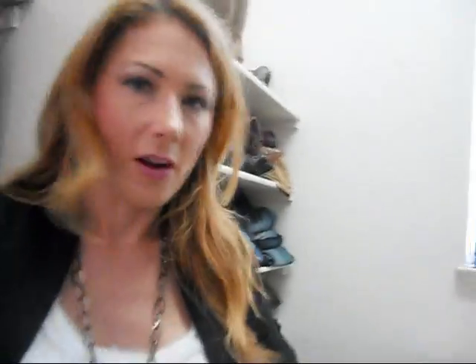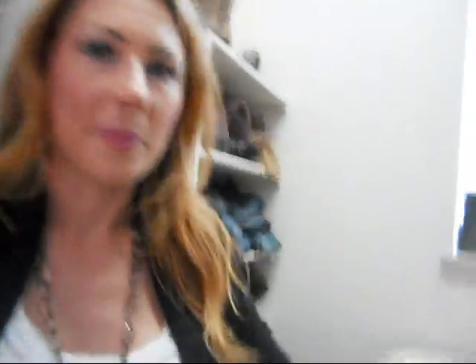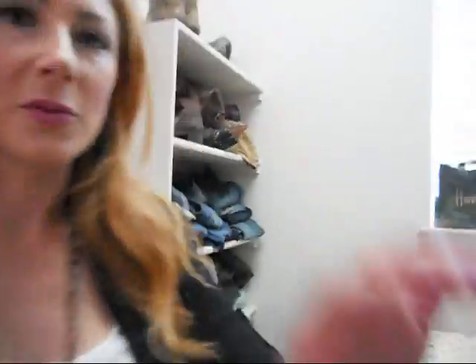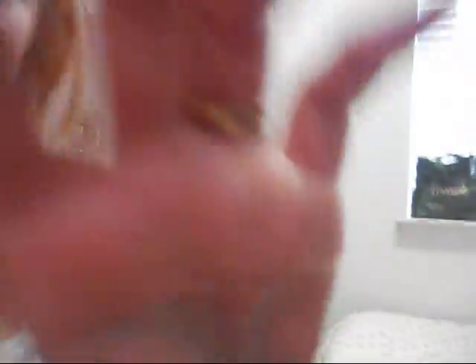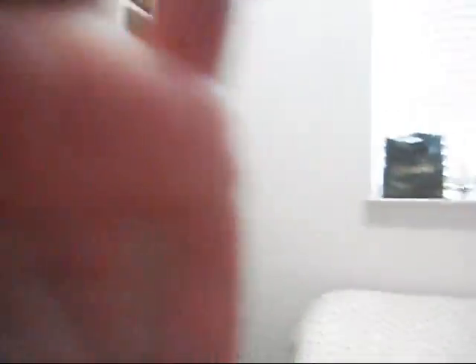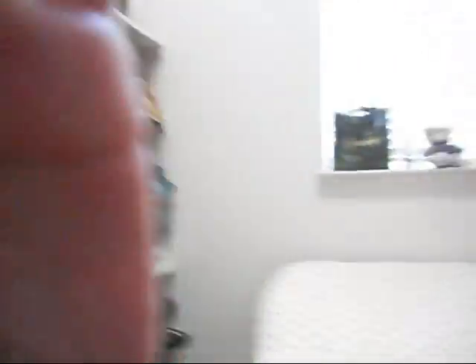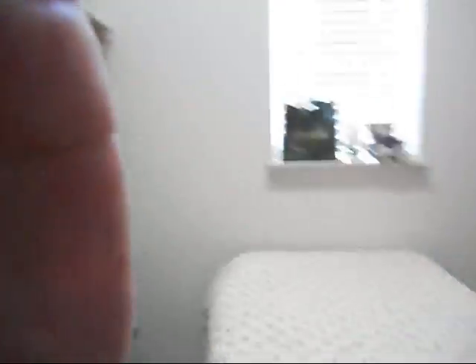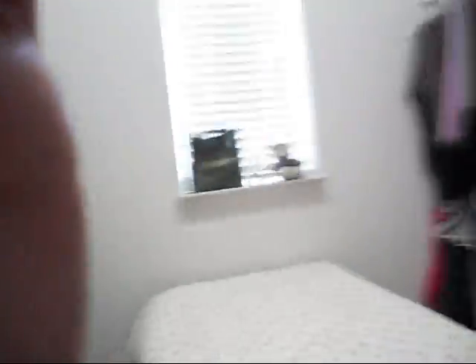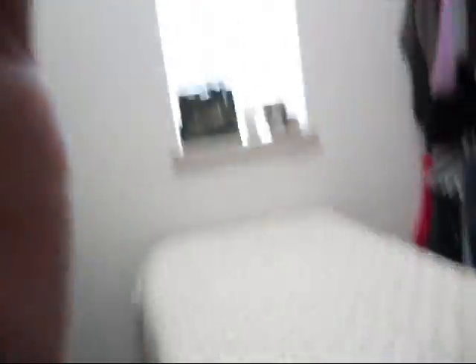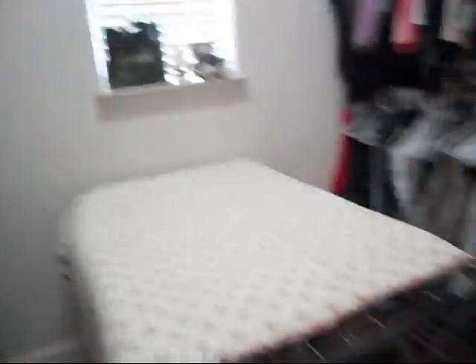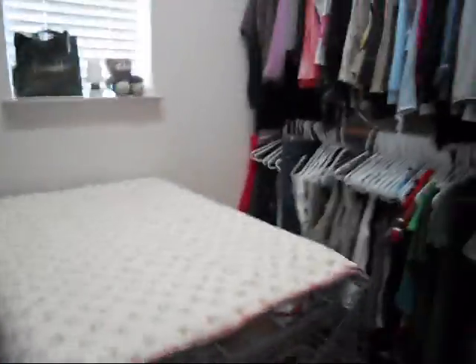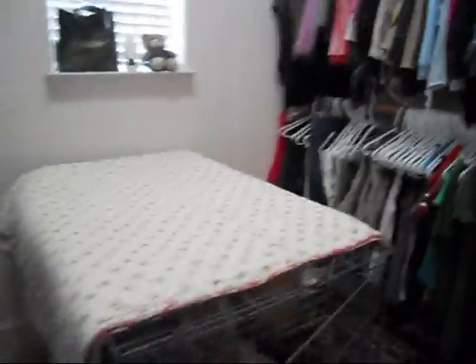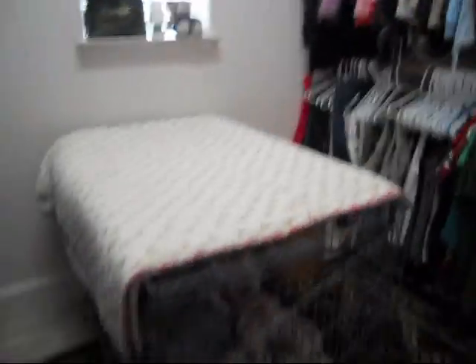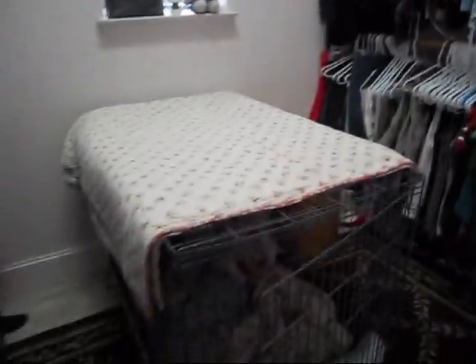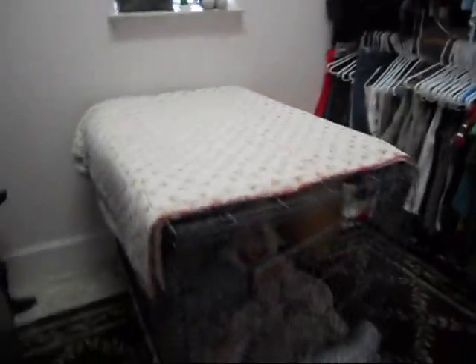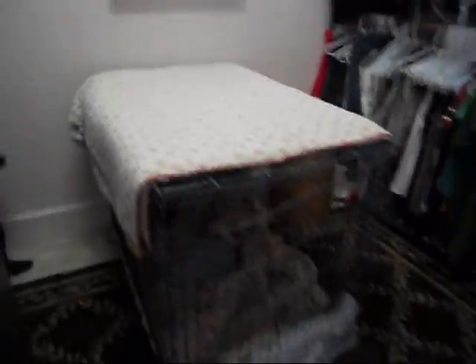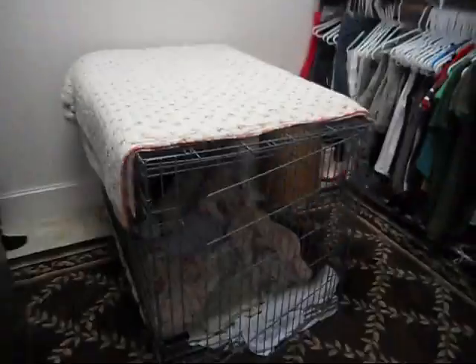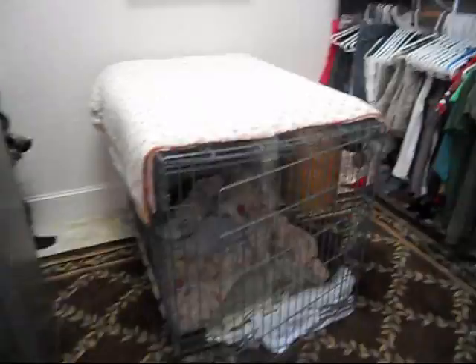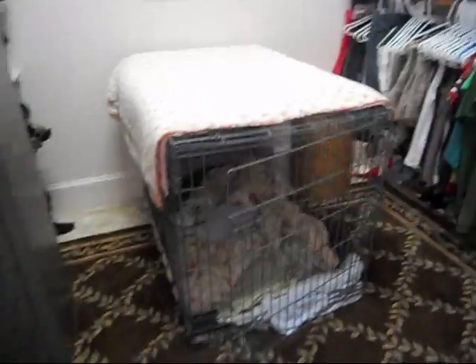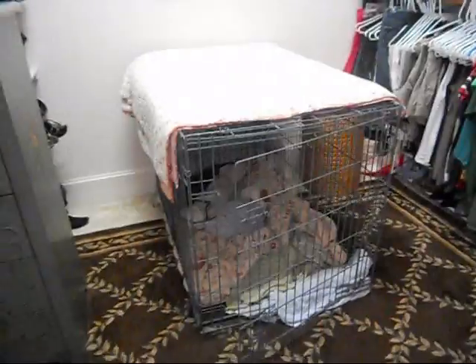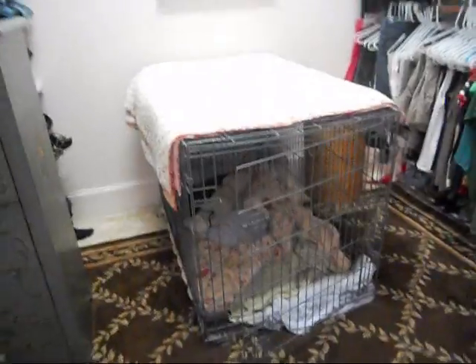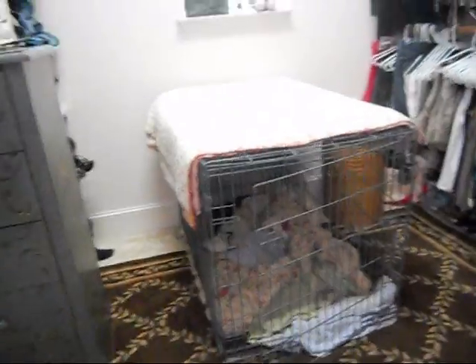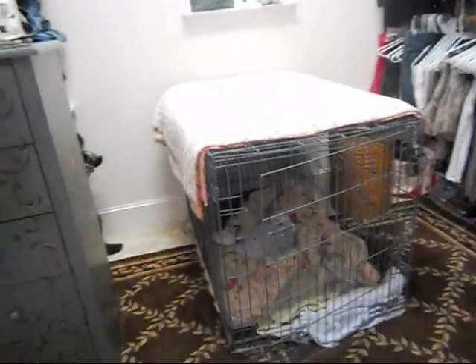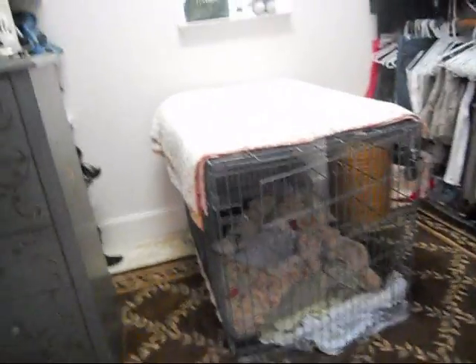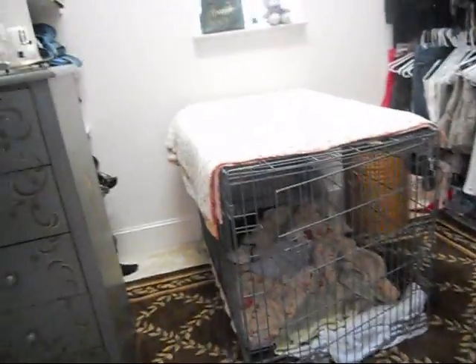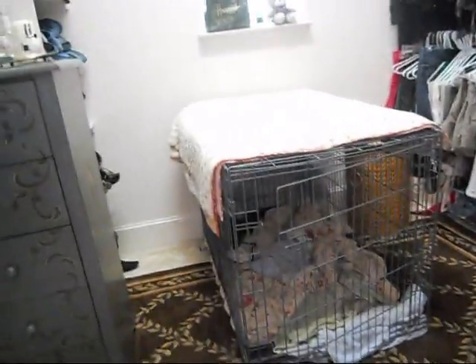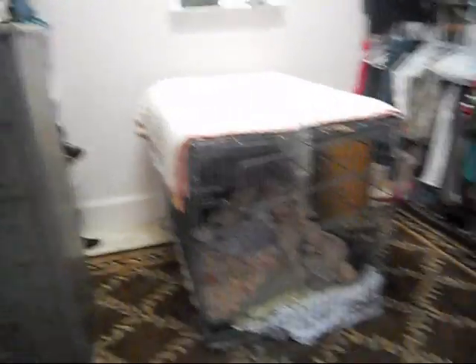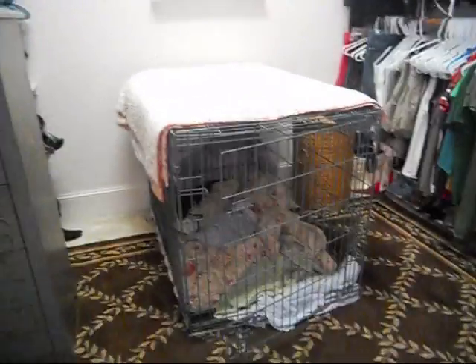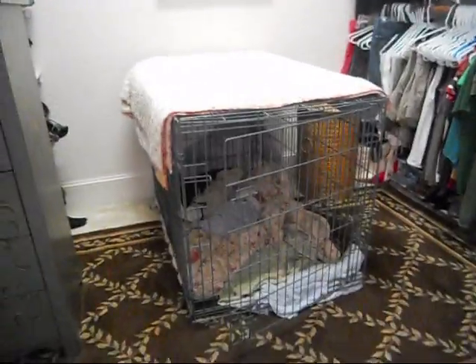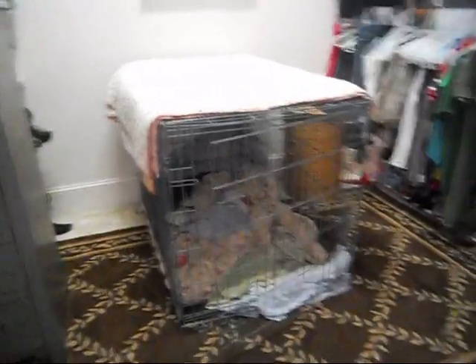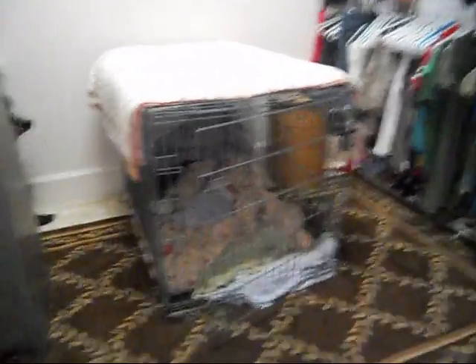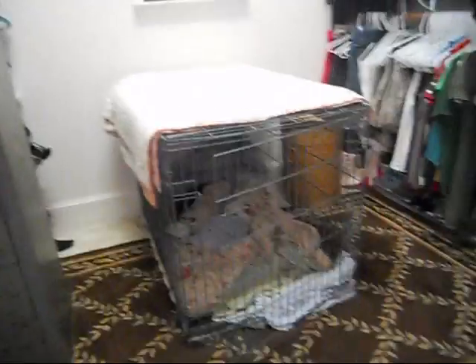The crate is almost waist high. All three dogs go in there and they bring their bones.